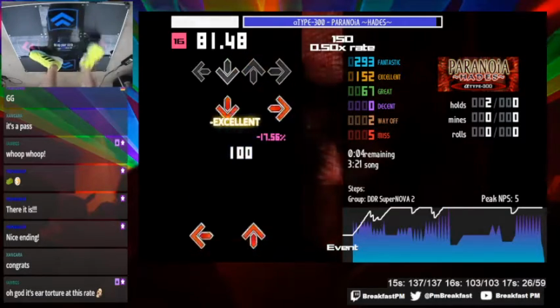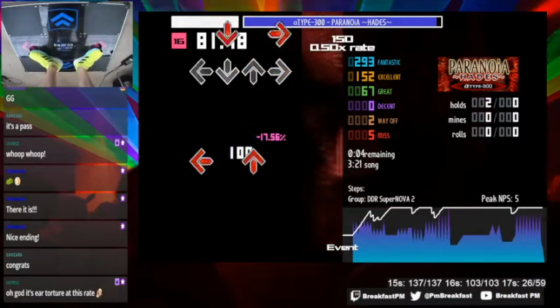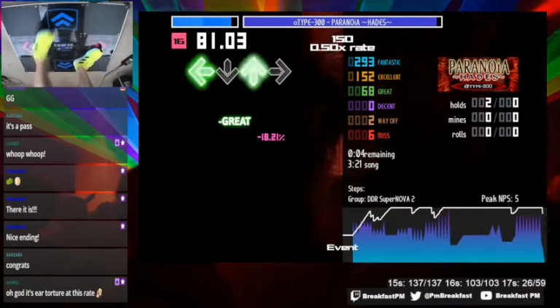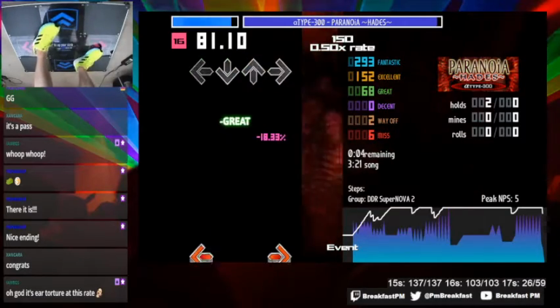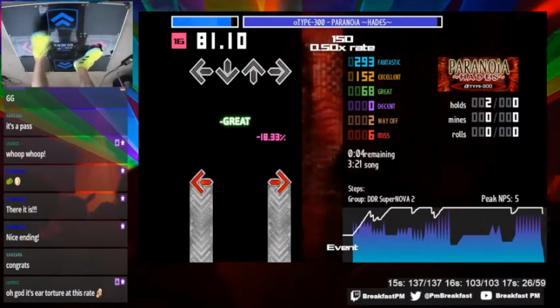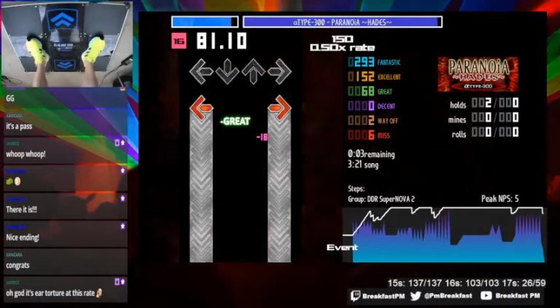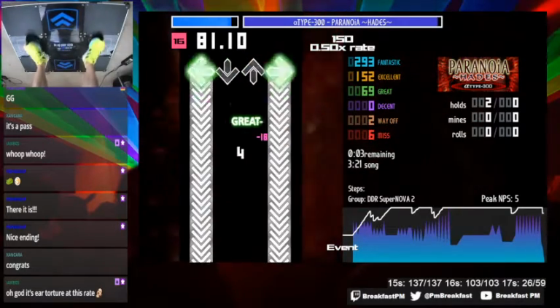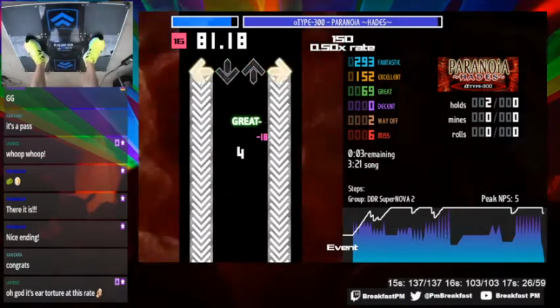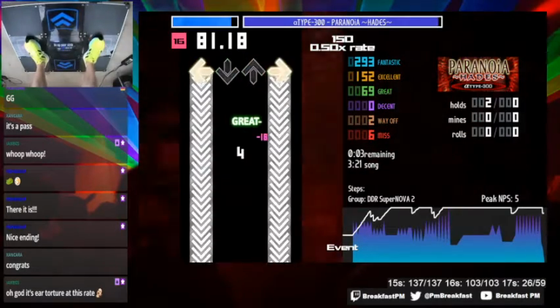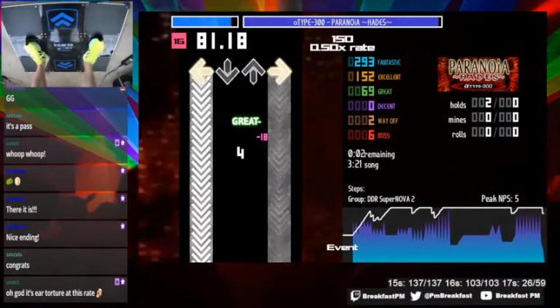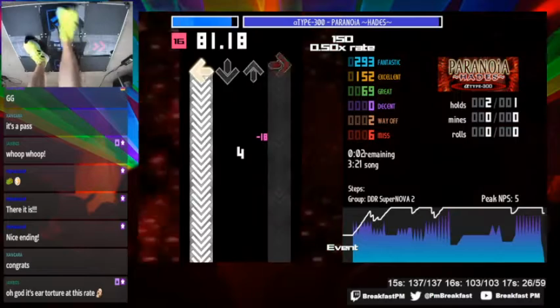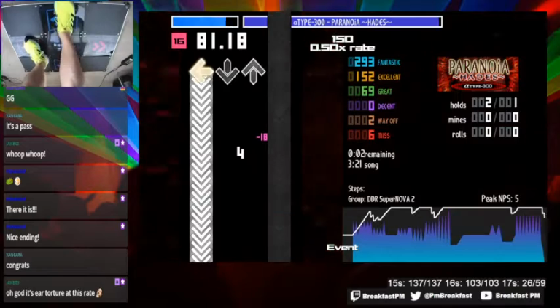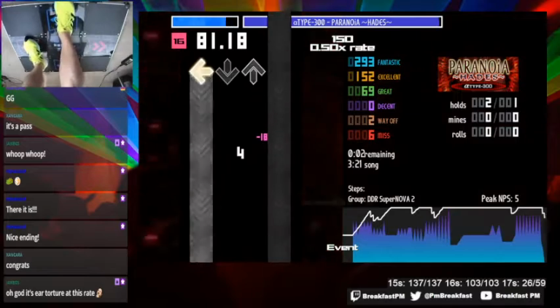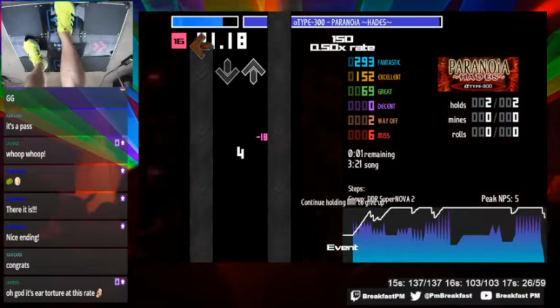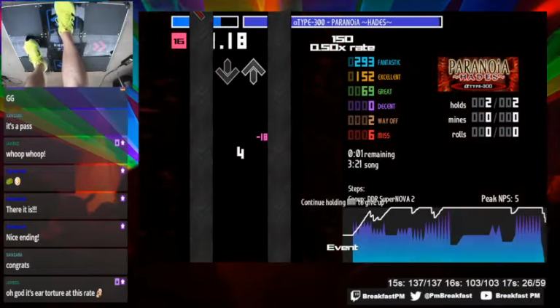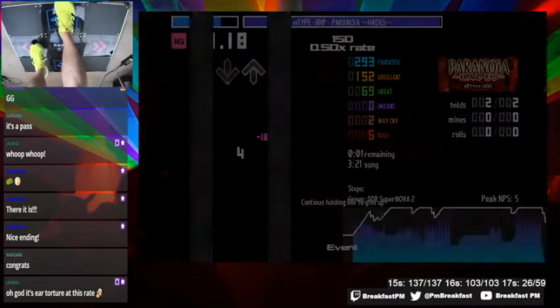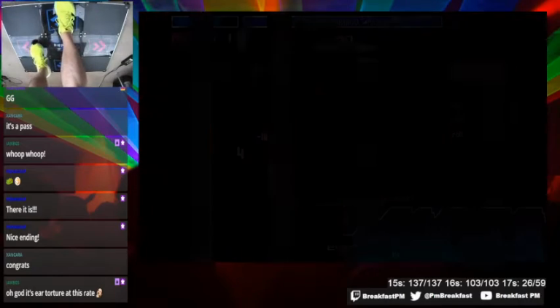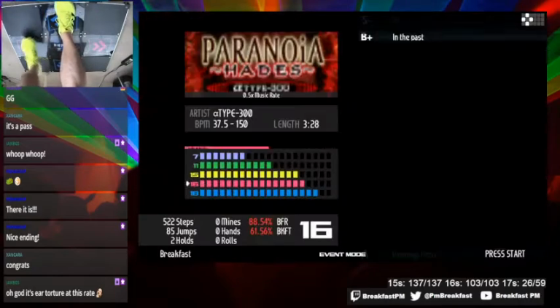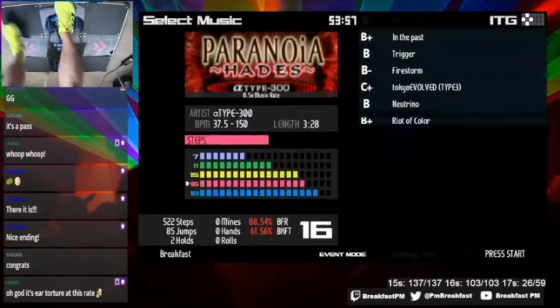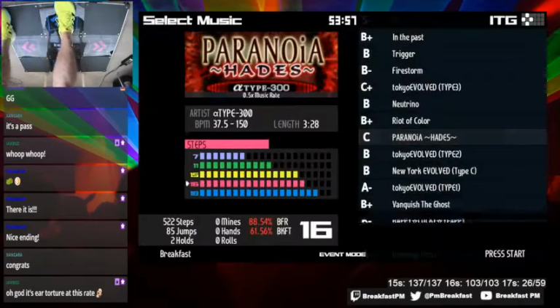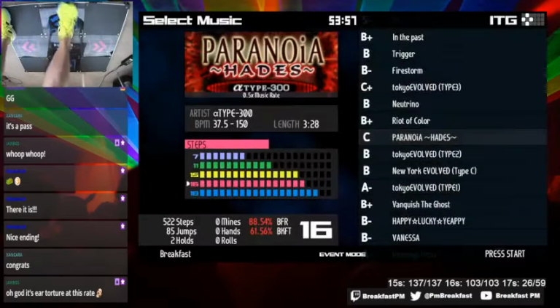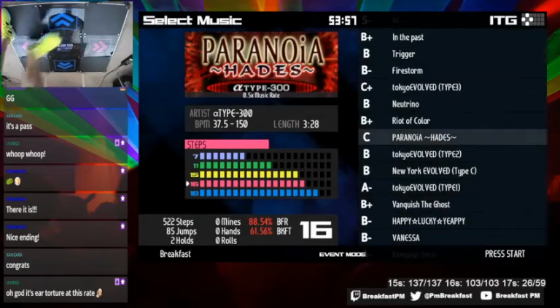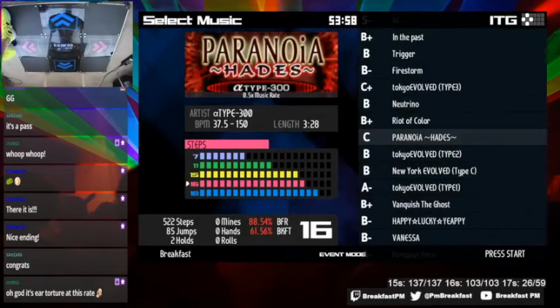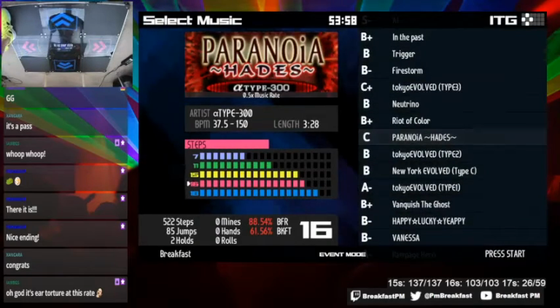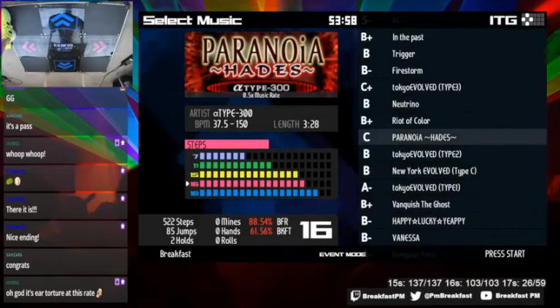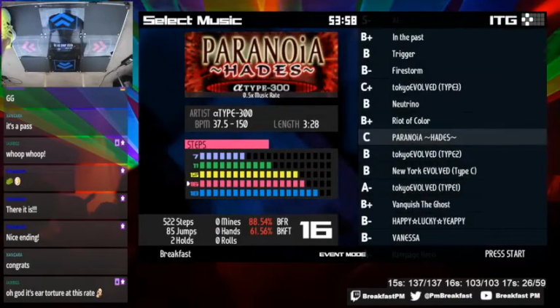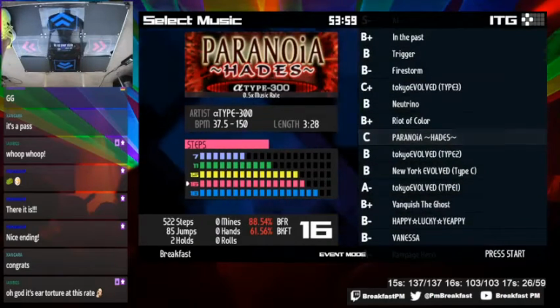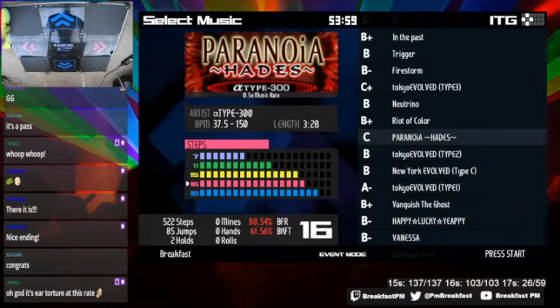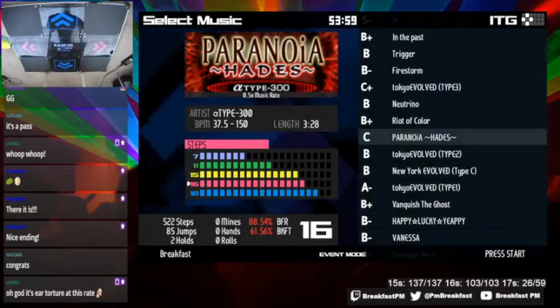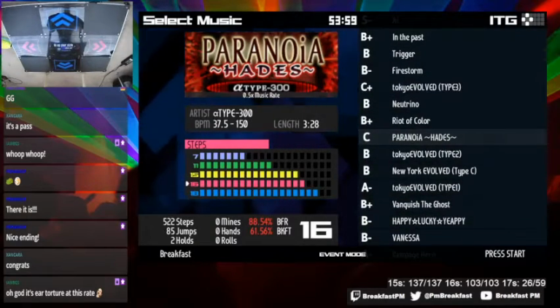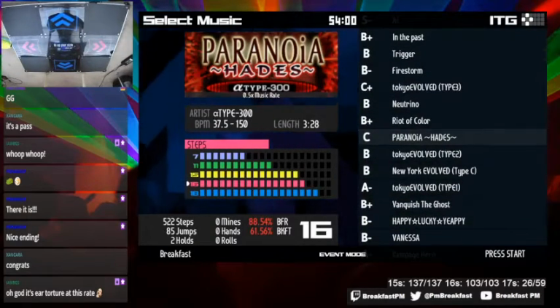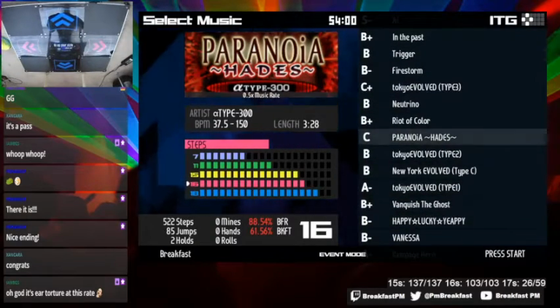Cool brackets. That's all the stuff I learned while playing that song.